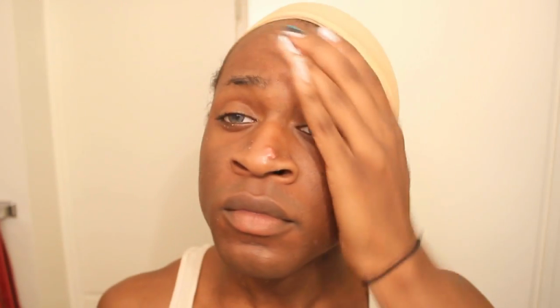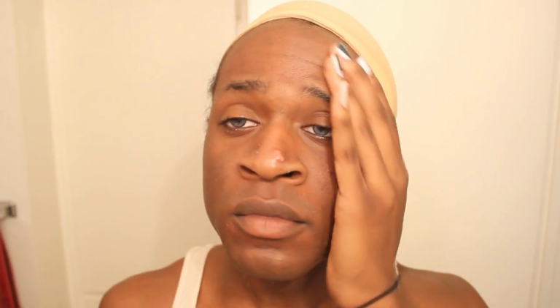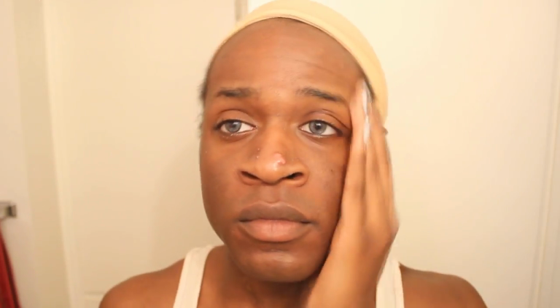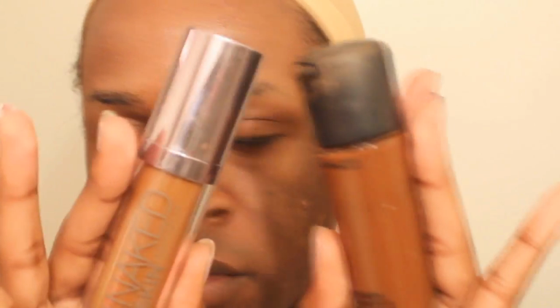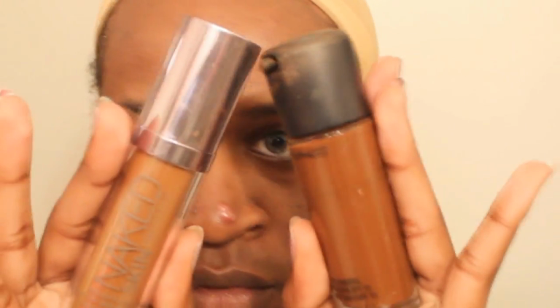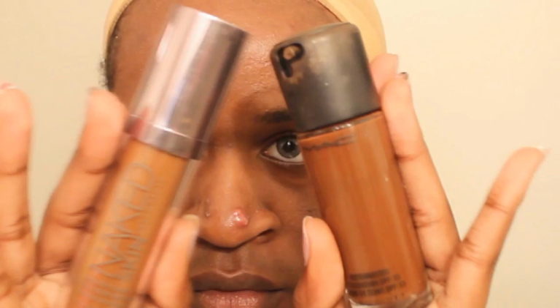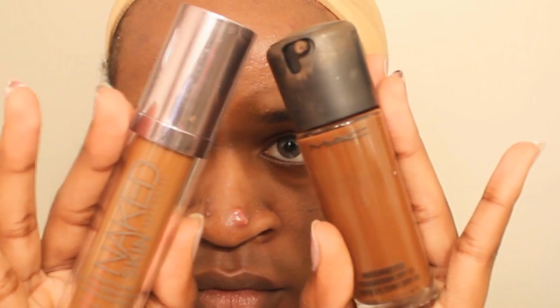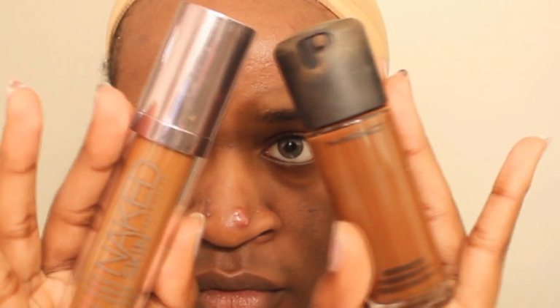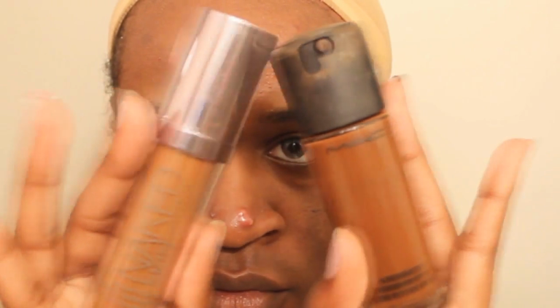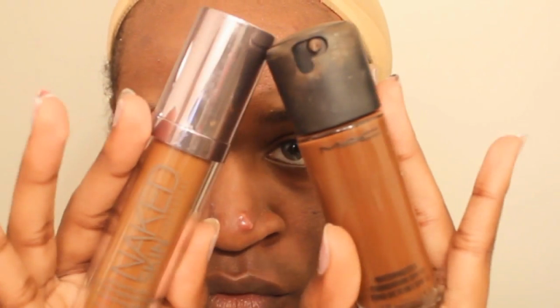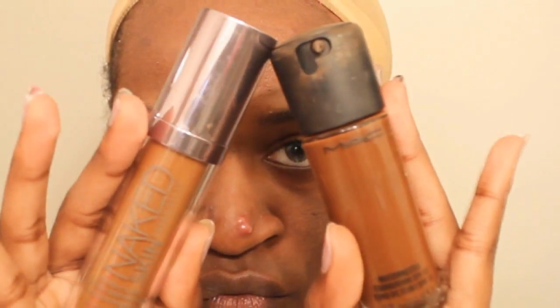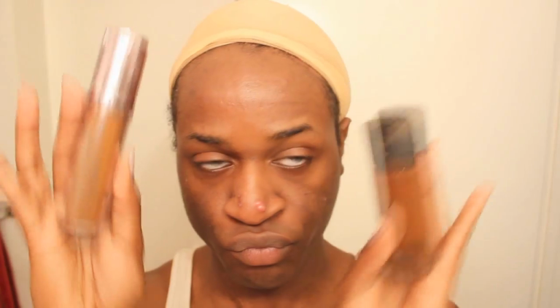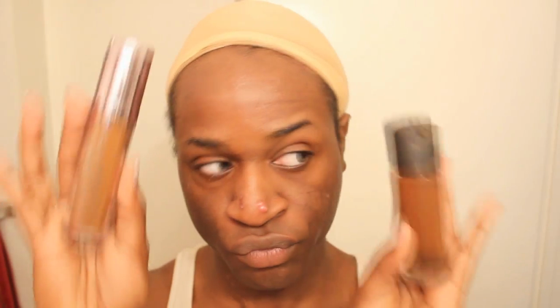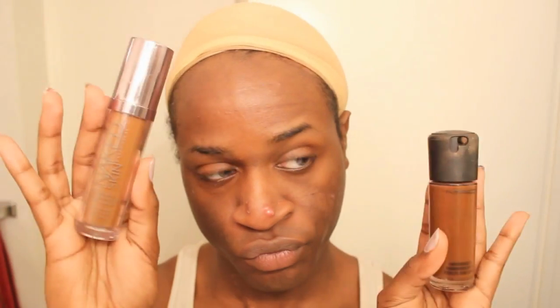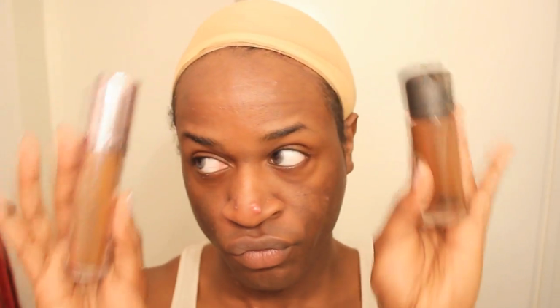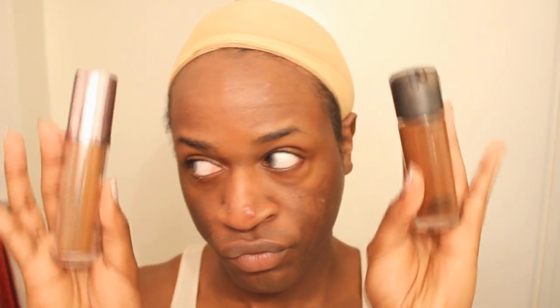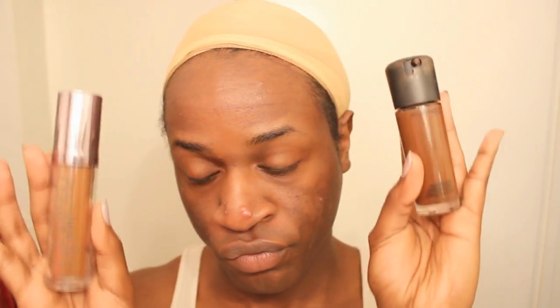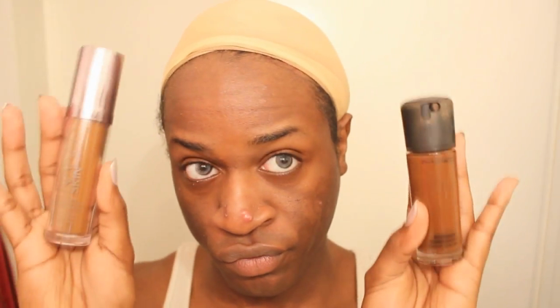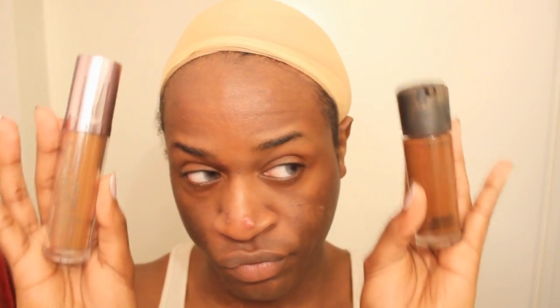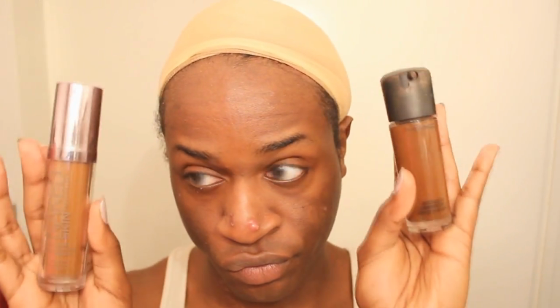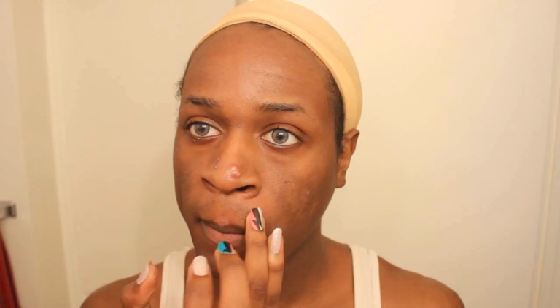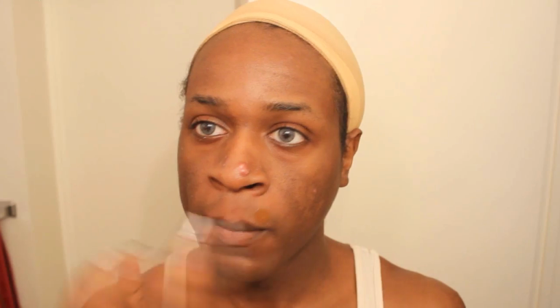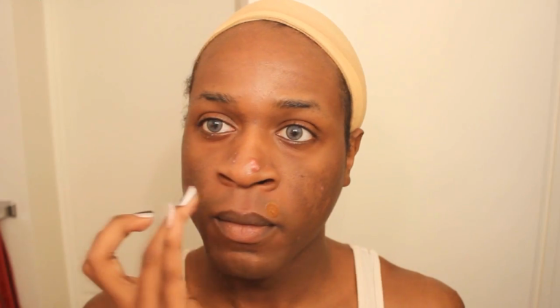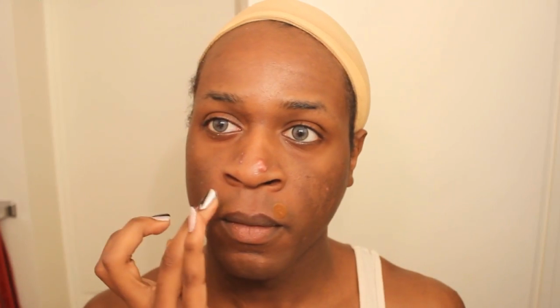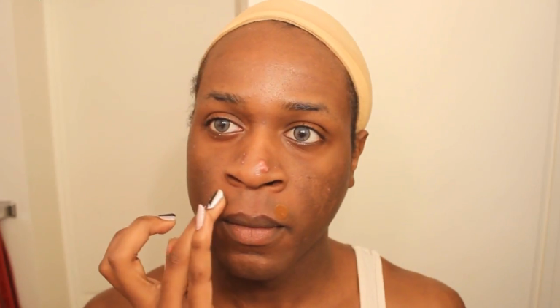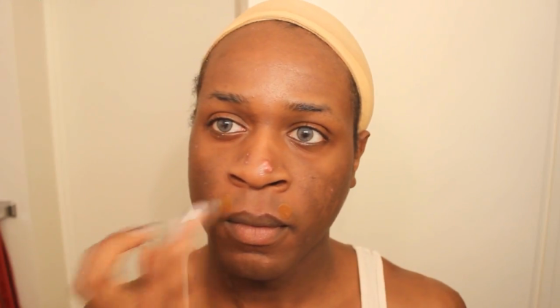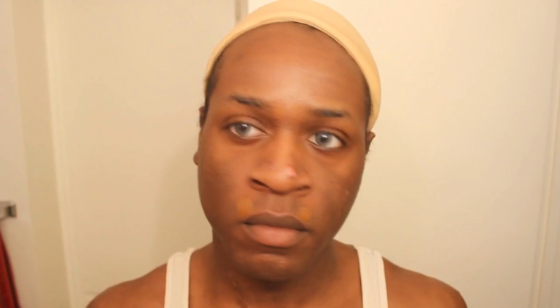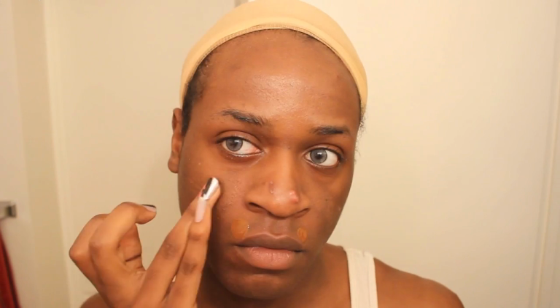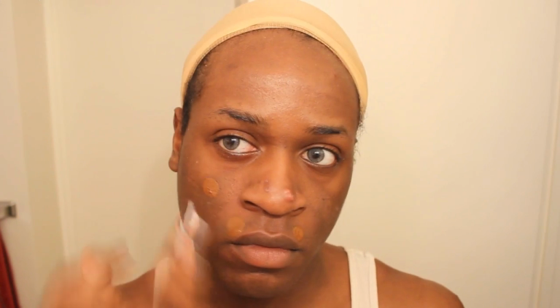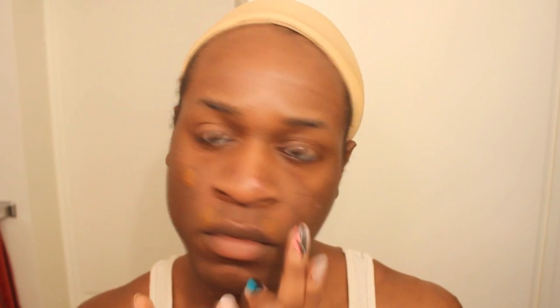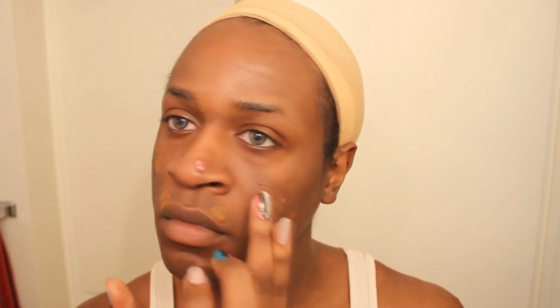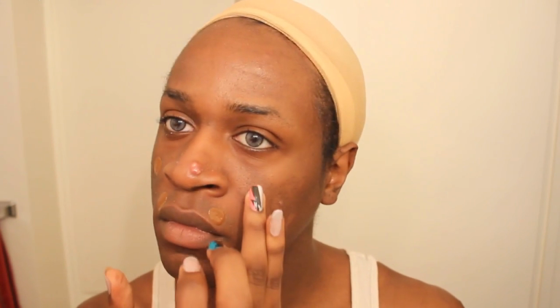Now moving on, I've mixed these two foundations and made them closer to my actual skin color, and I just dotted them all over the discolored areas that I want to fix.